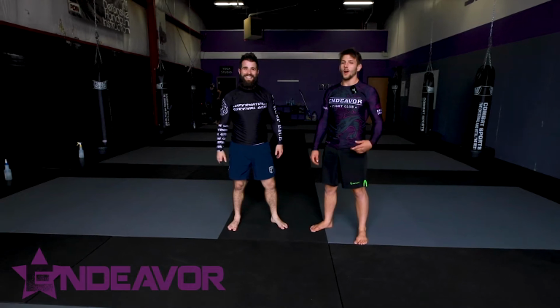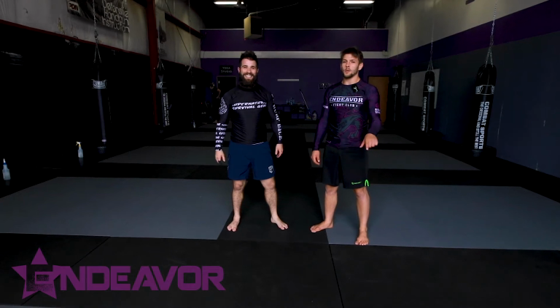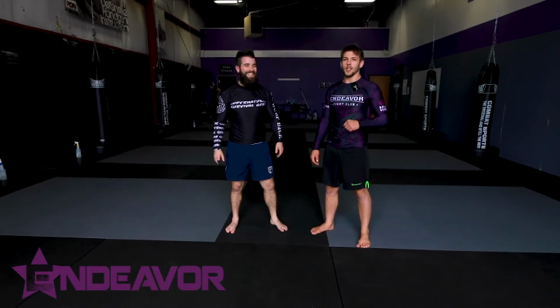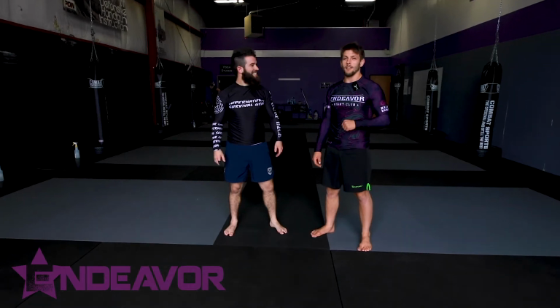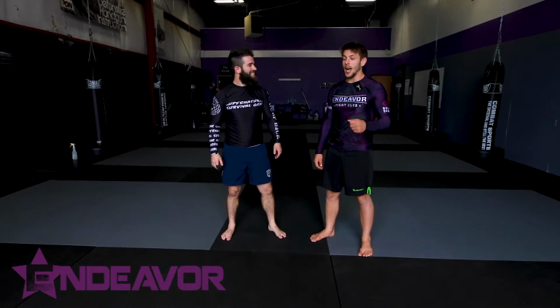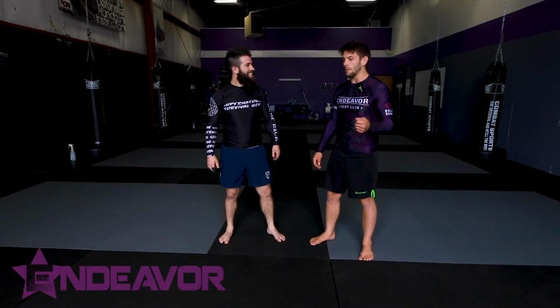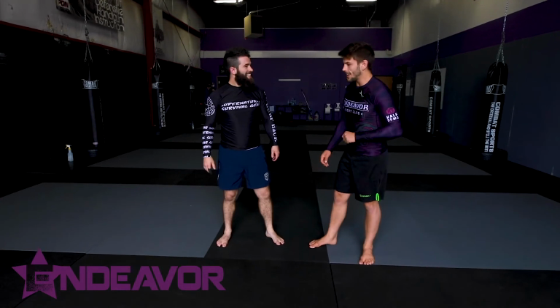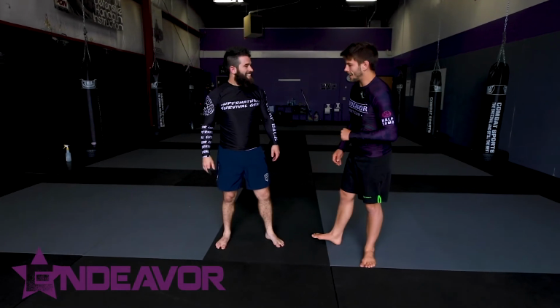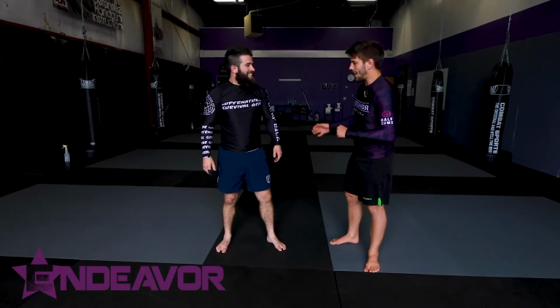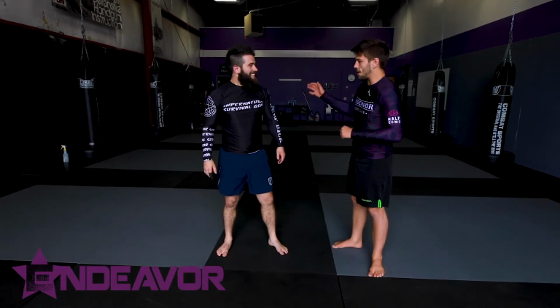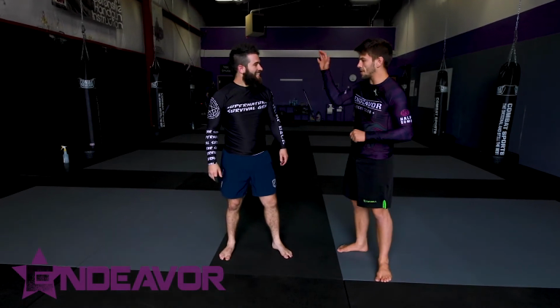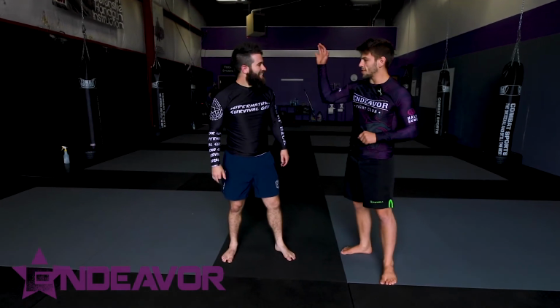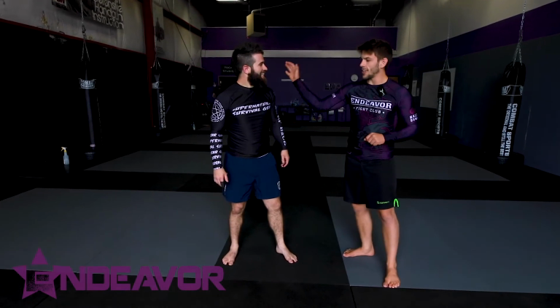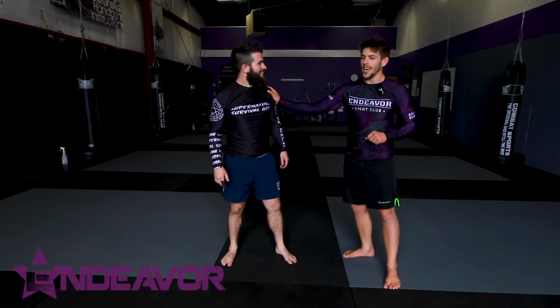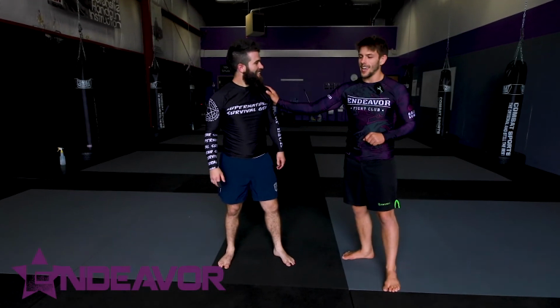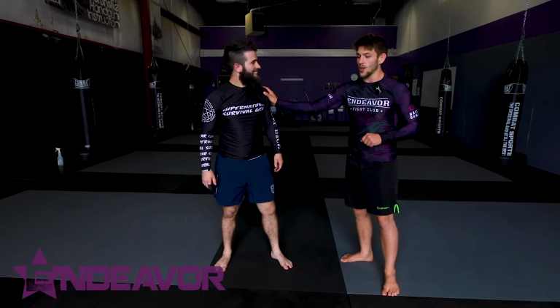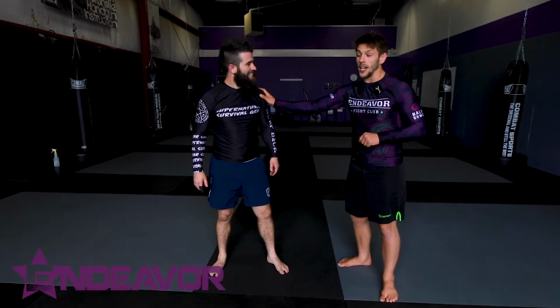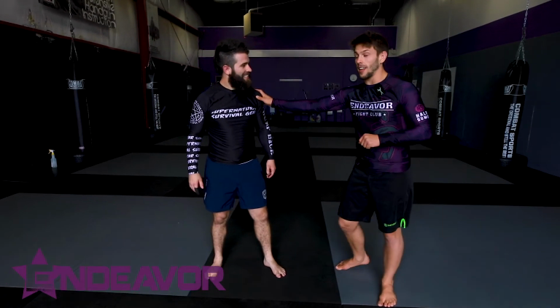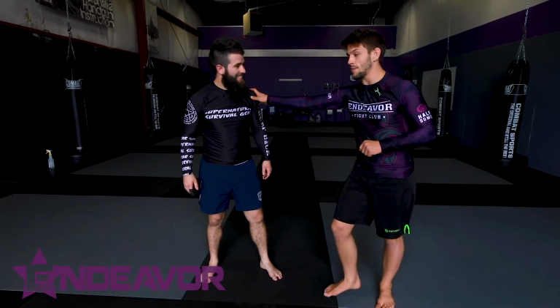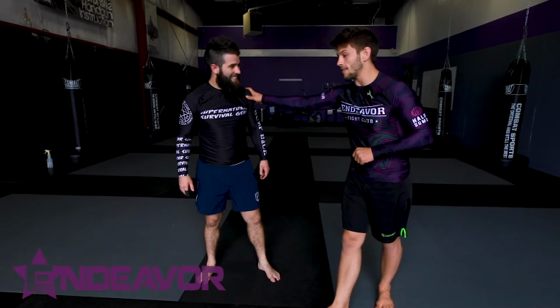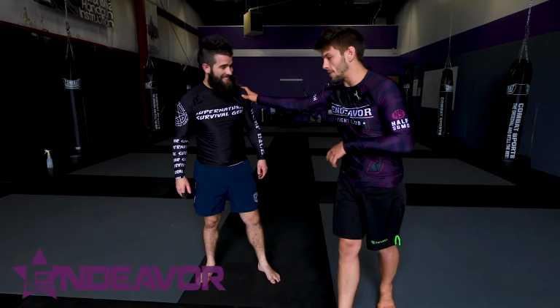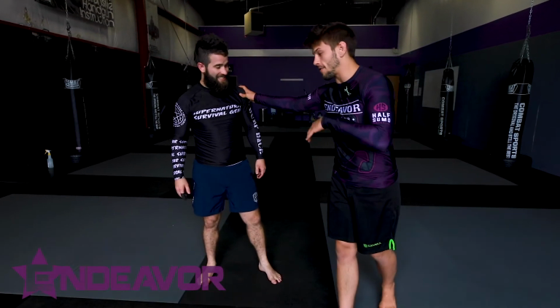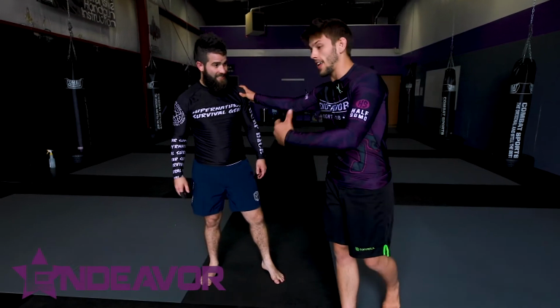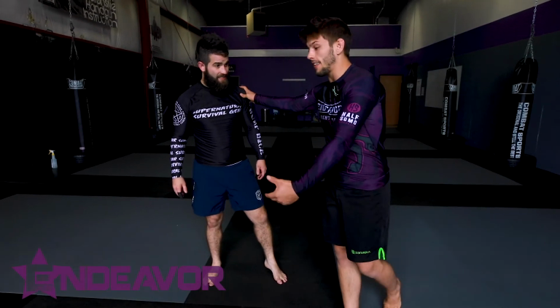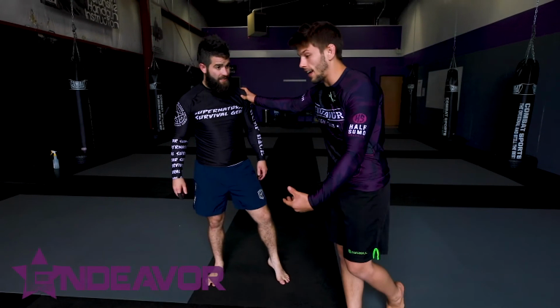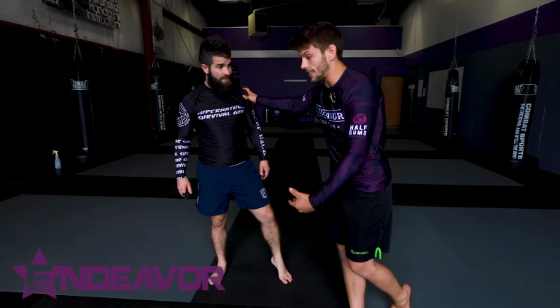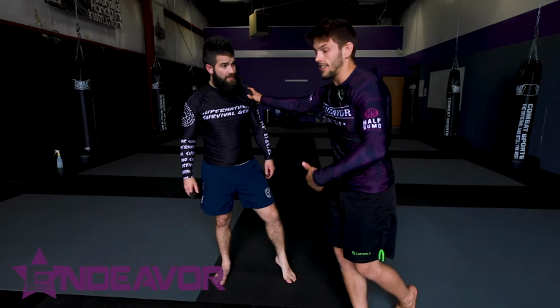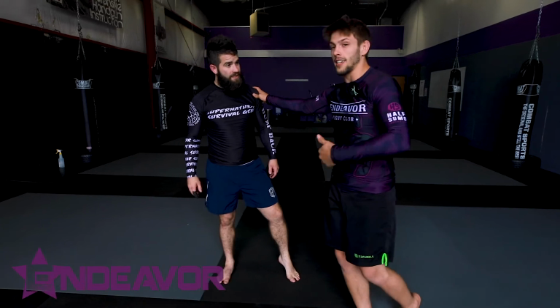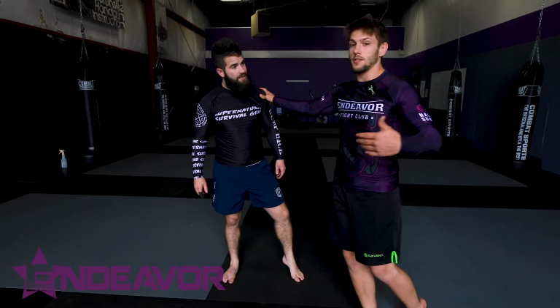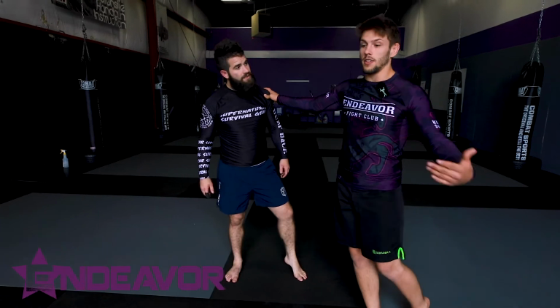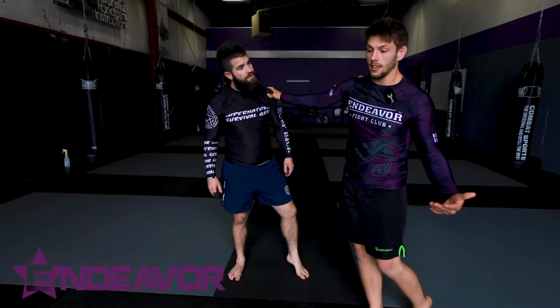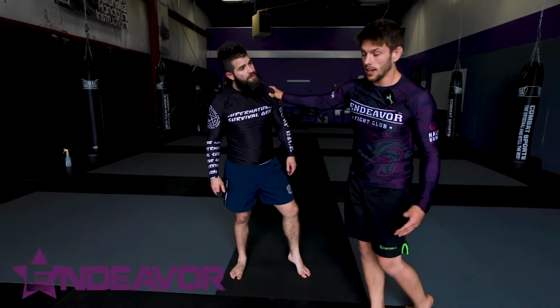Welcome to Endeavor, I'm Mike, and we're gonna start to look at a cradle option from a front headlock that's gonna lead us into a leg lock.